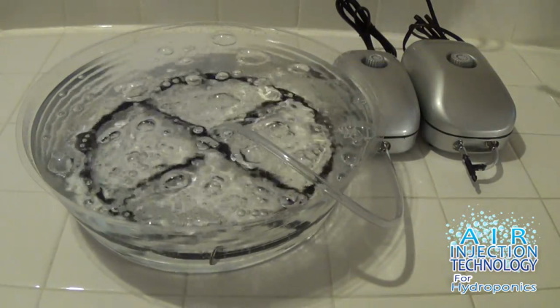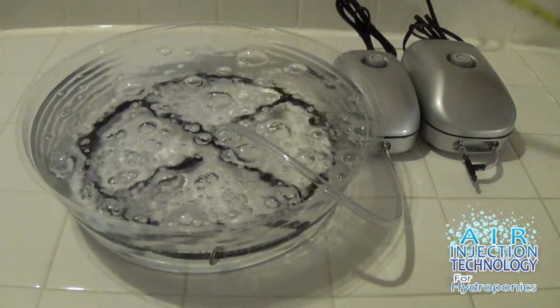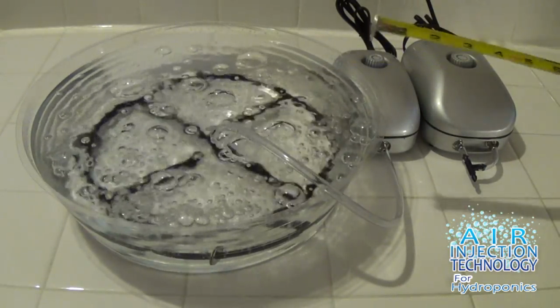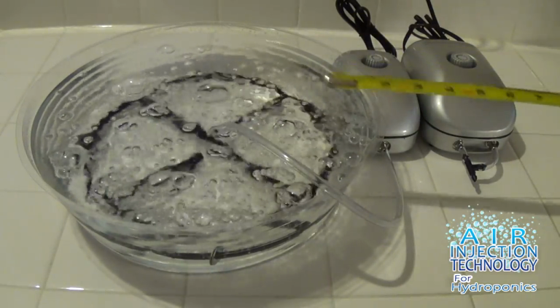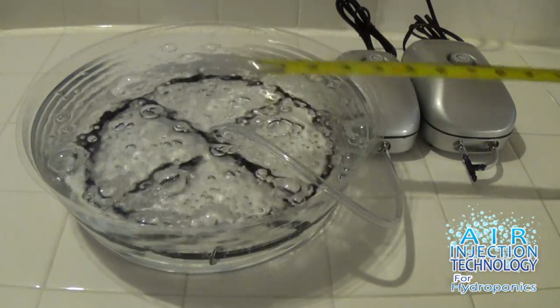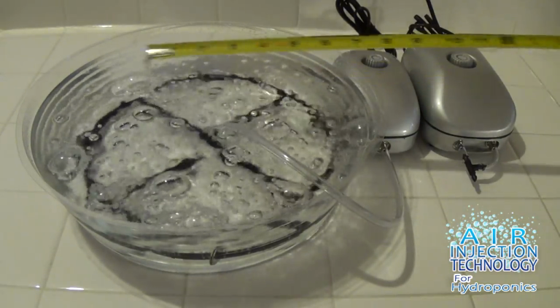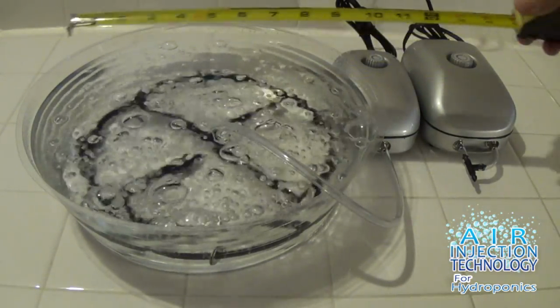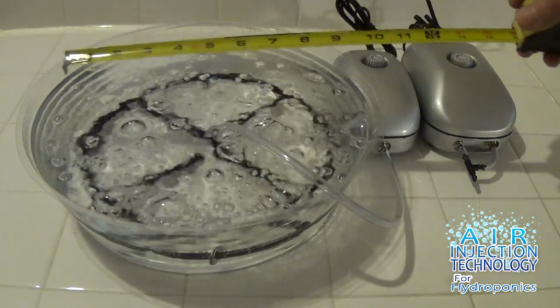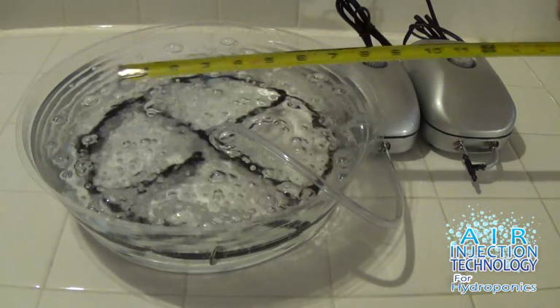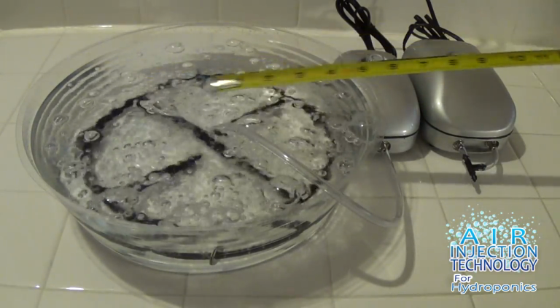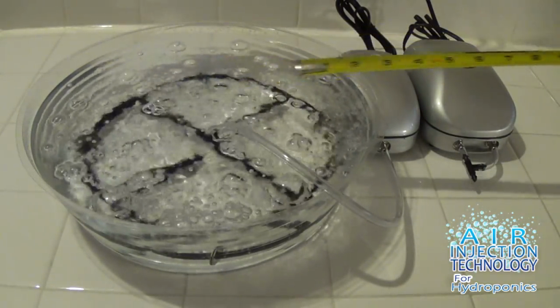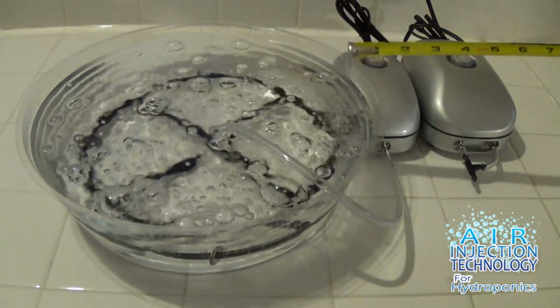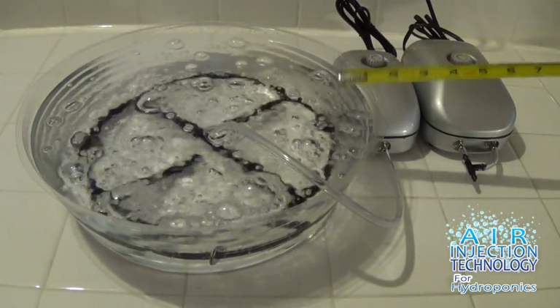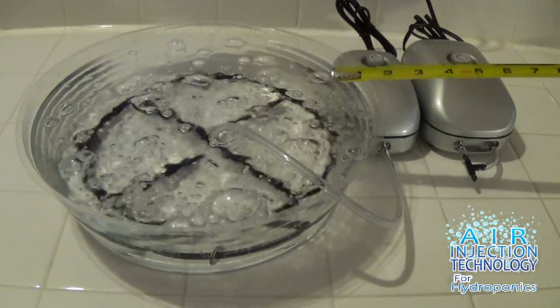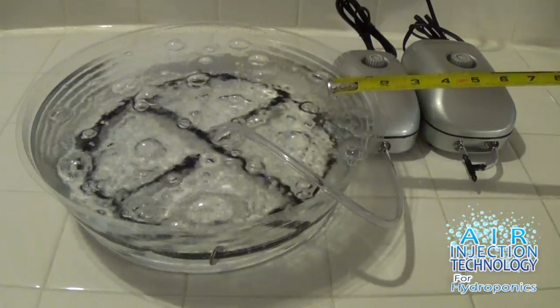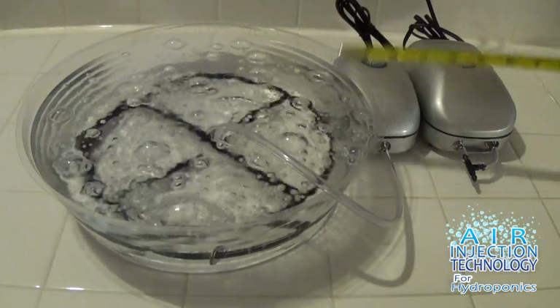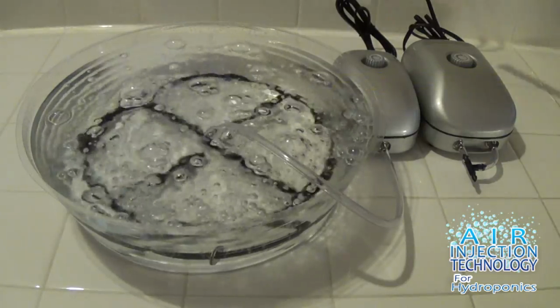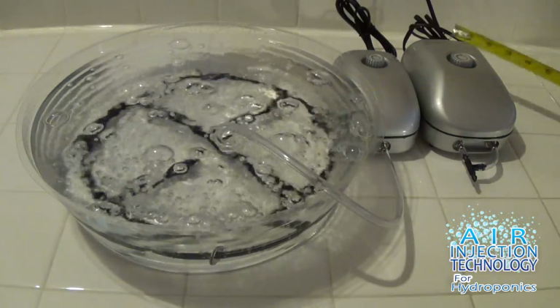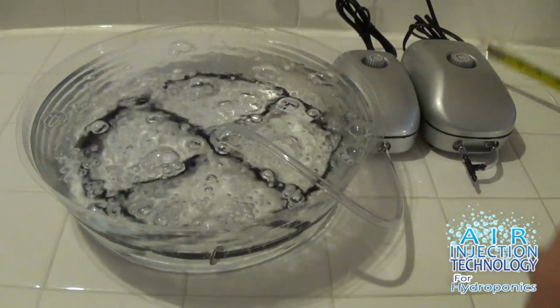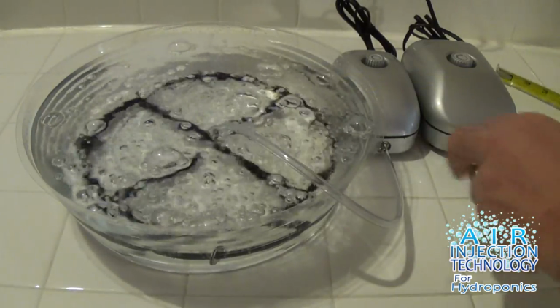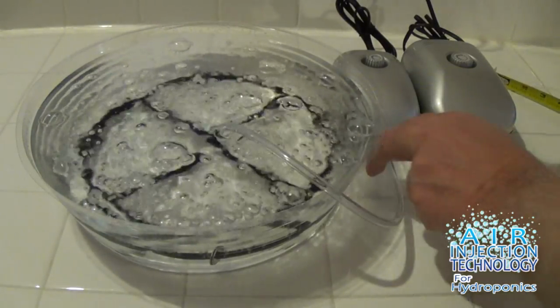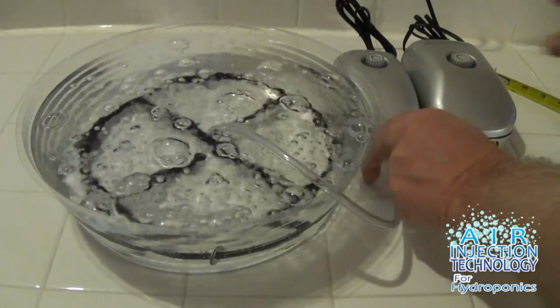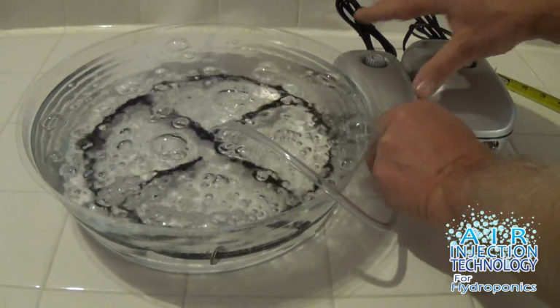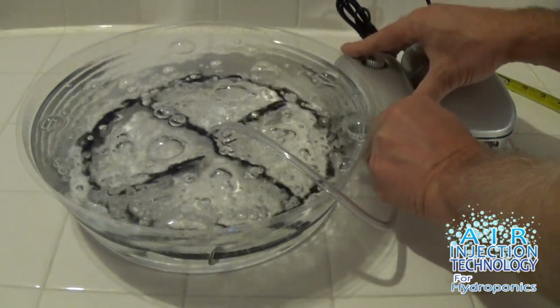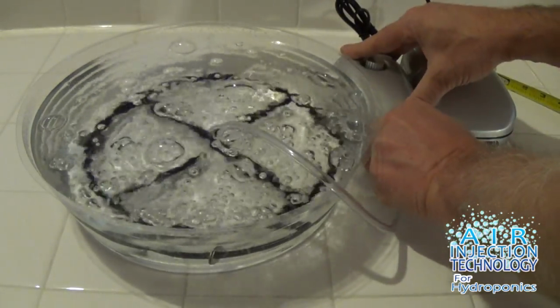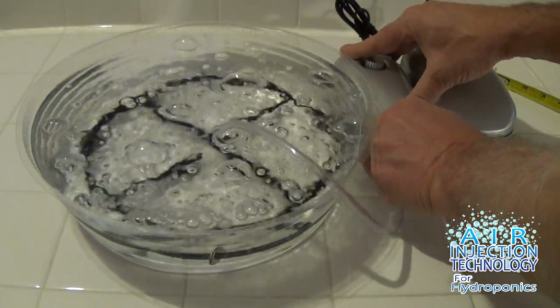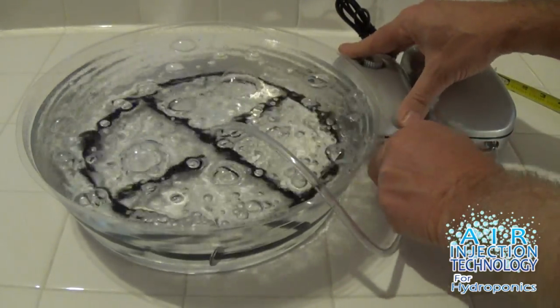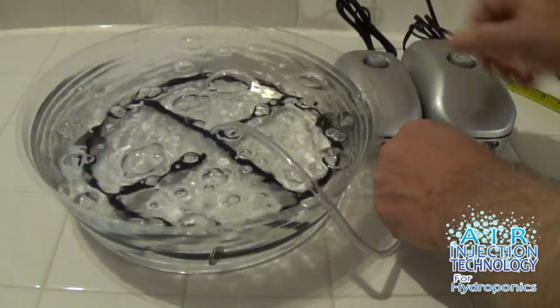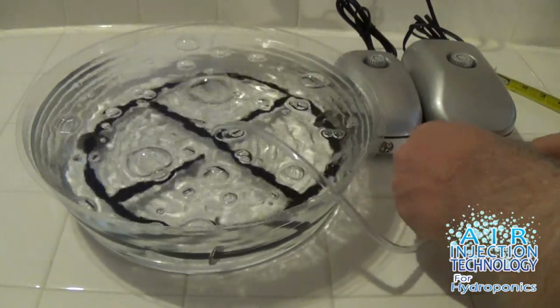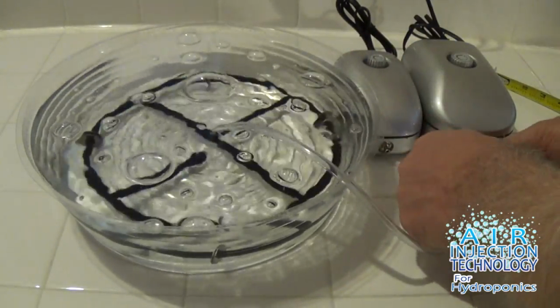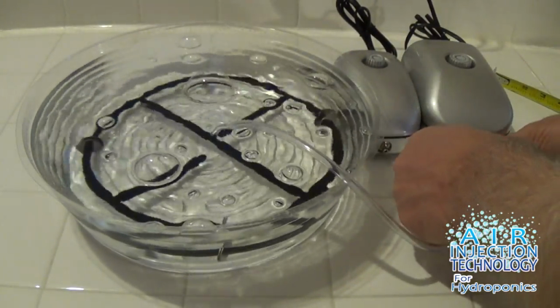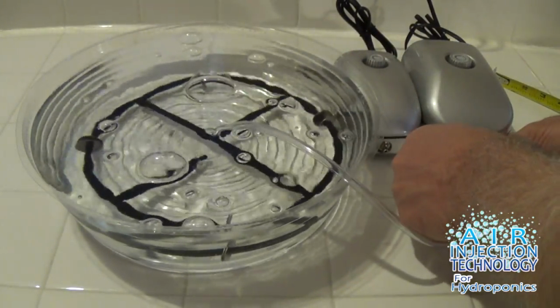So let's go ahead — we're showing you right now with the single outlet air pump. Let's go ahead and plug in our dual outlet air pump and show you the difference.